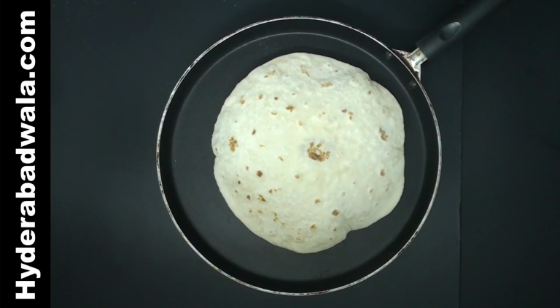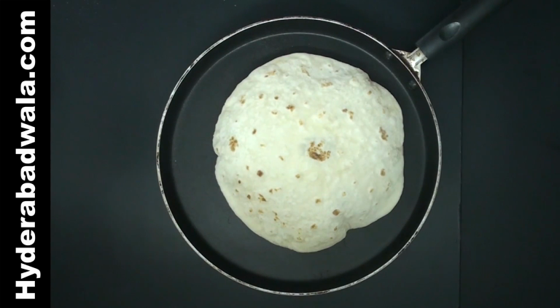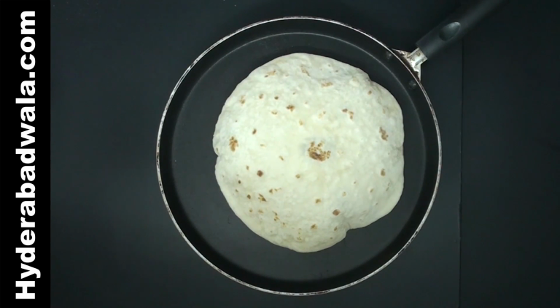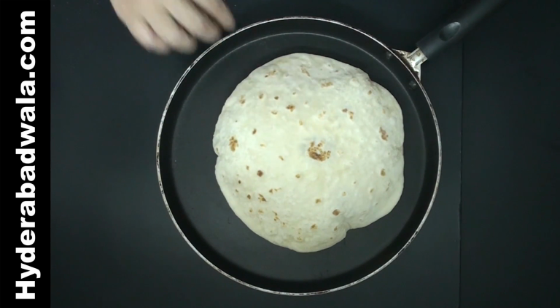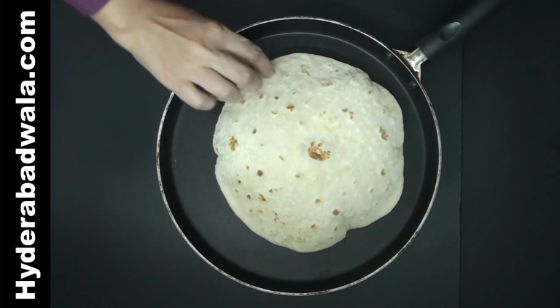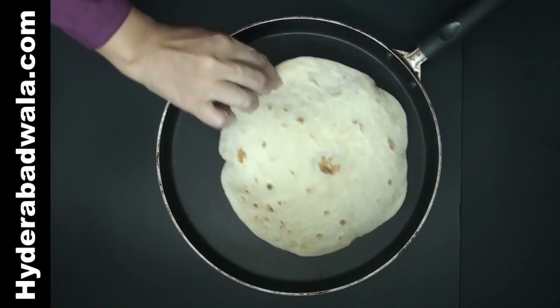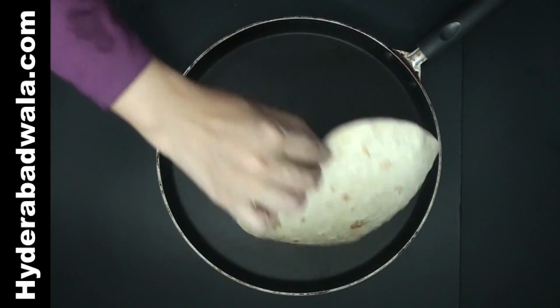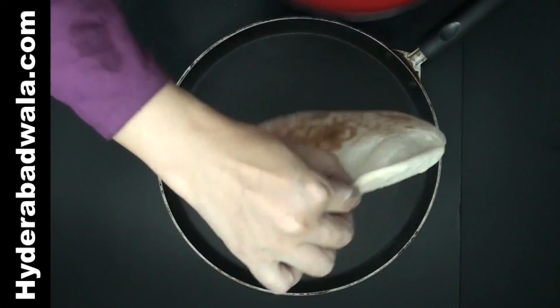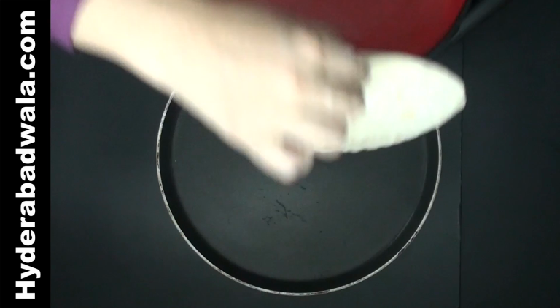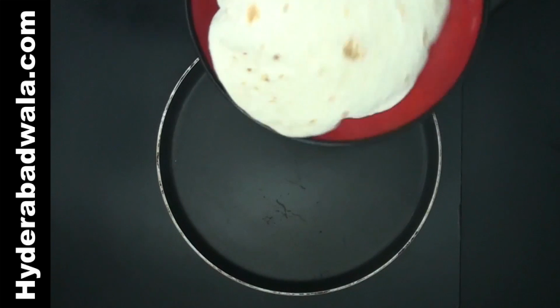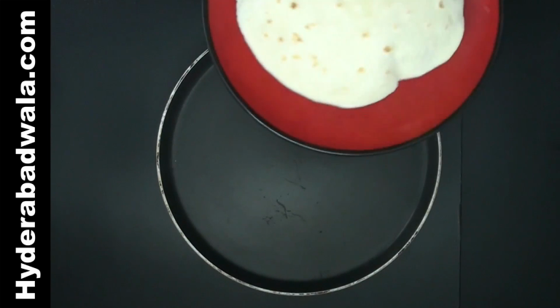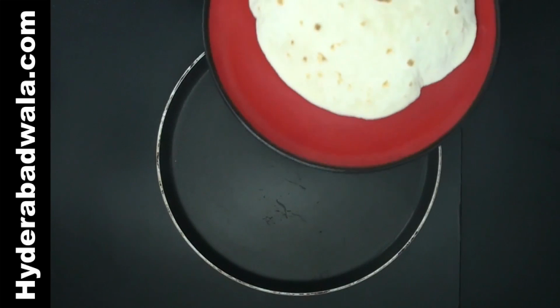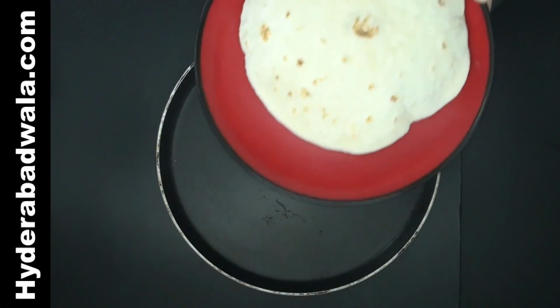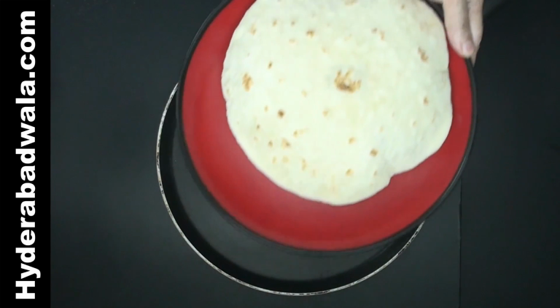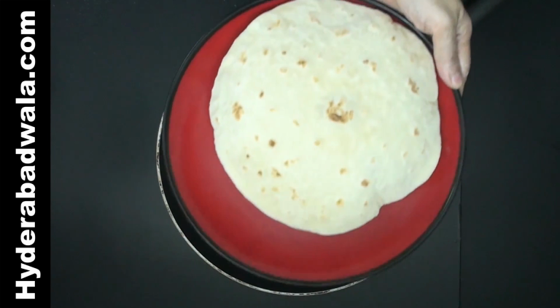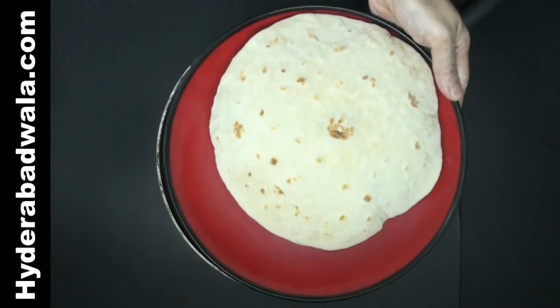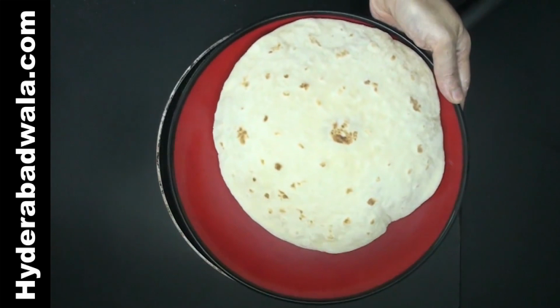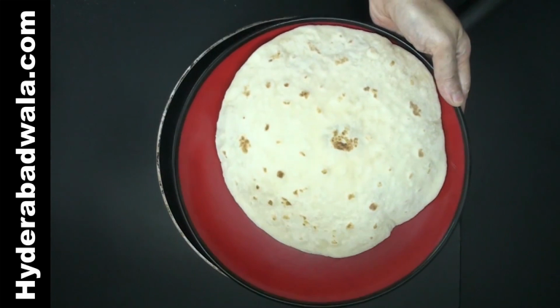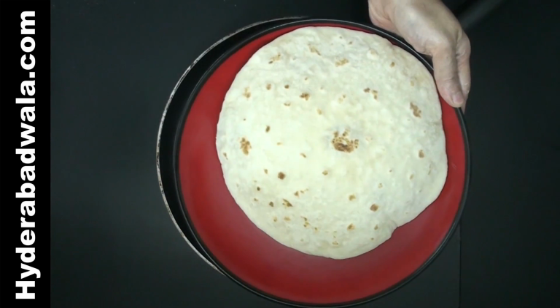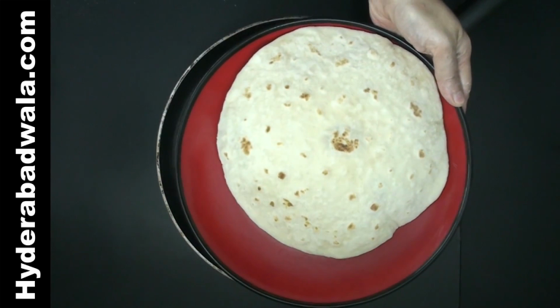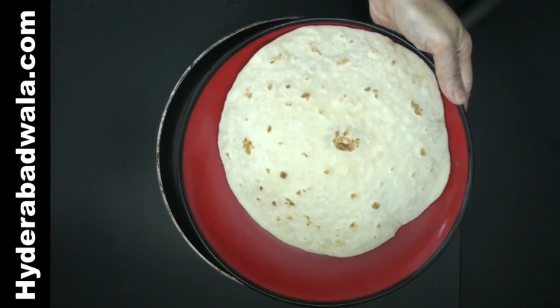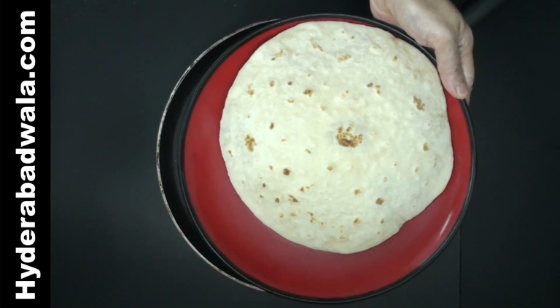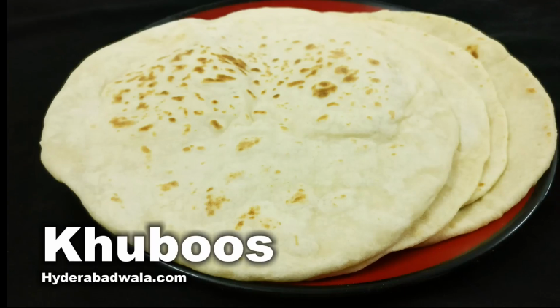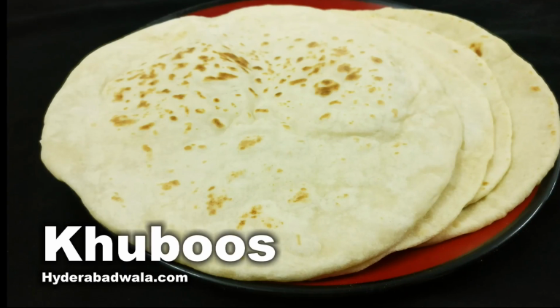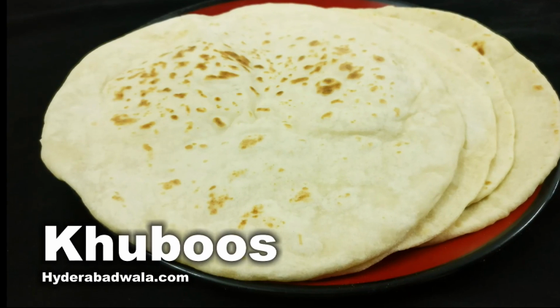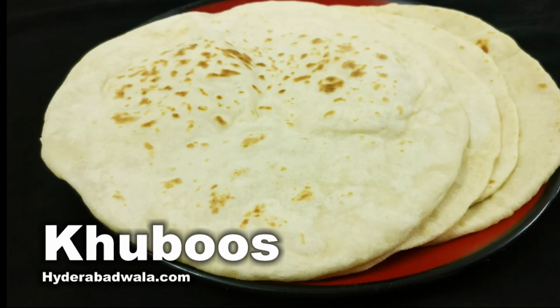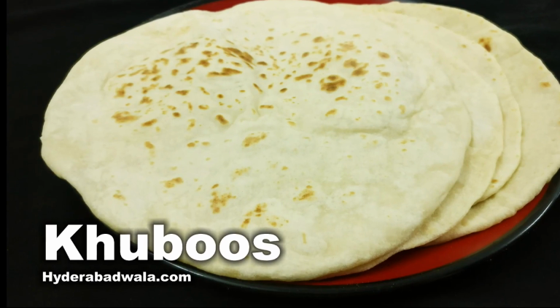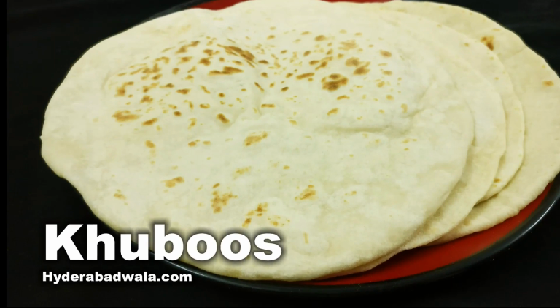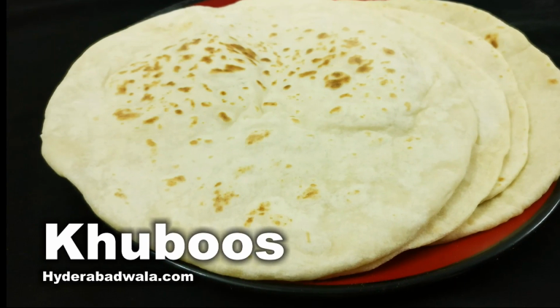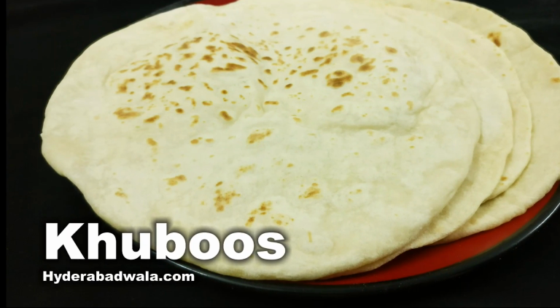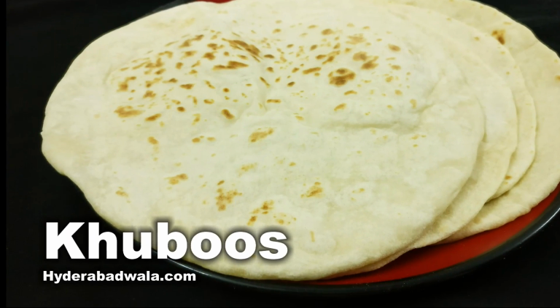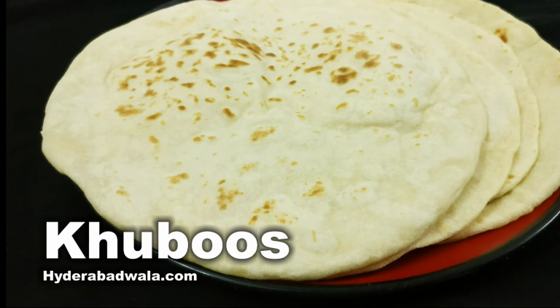When both the sides are cooked, remove from the pan and repeat with the other portions. Hubus or pita bread is ready.